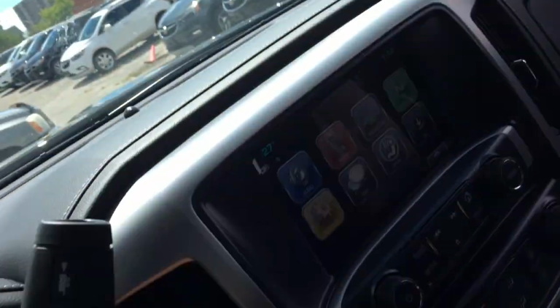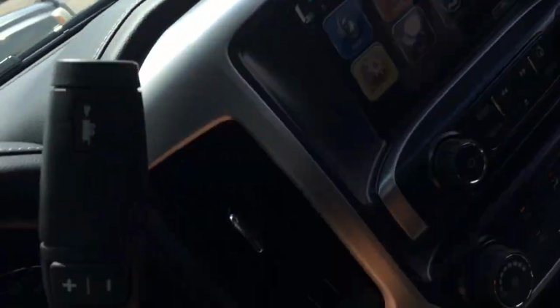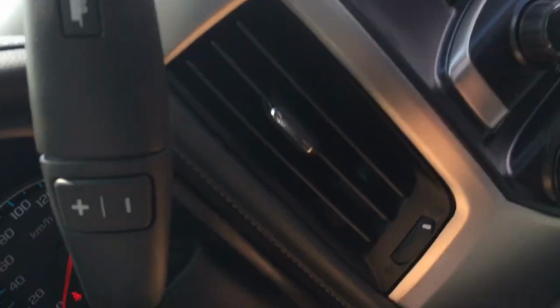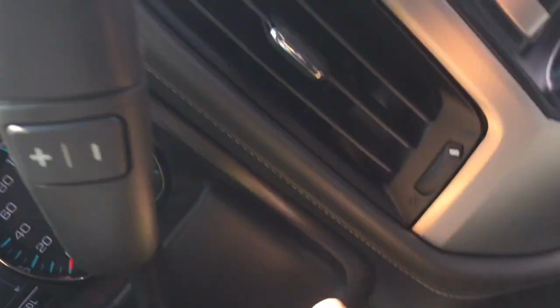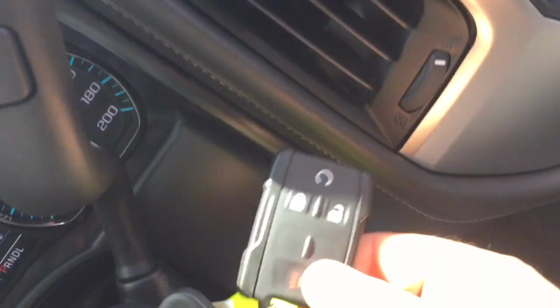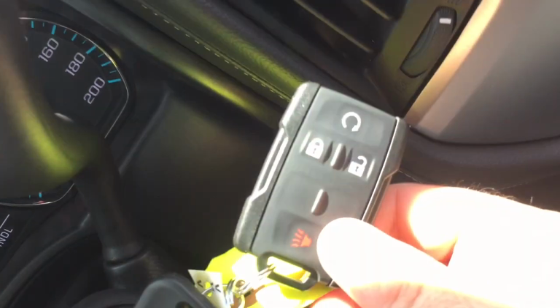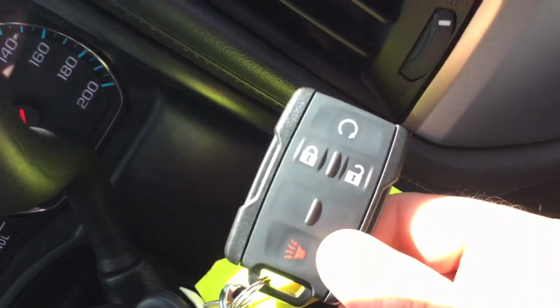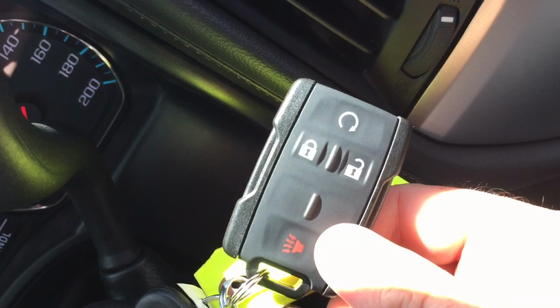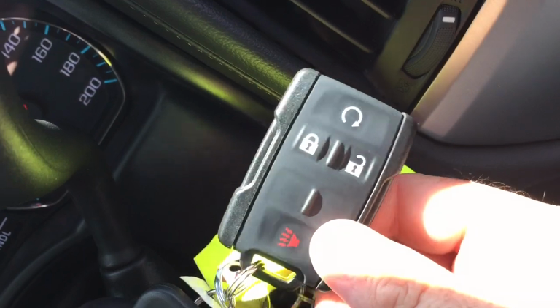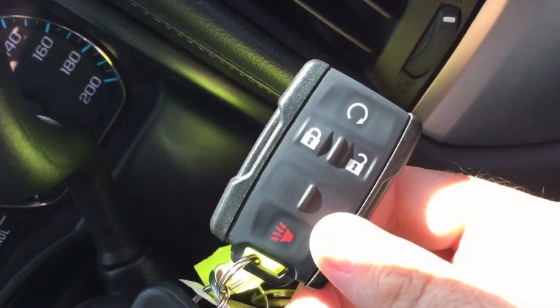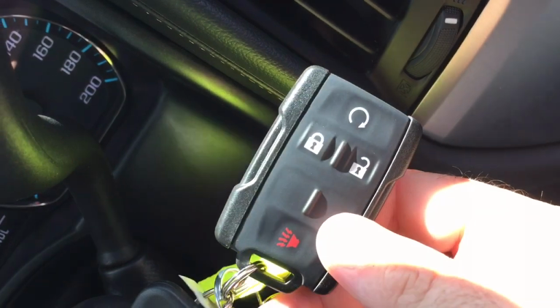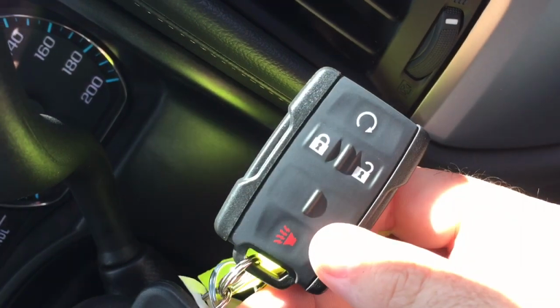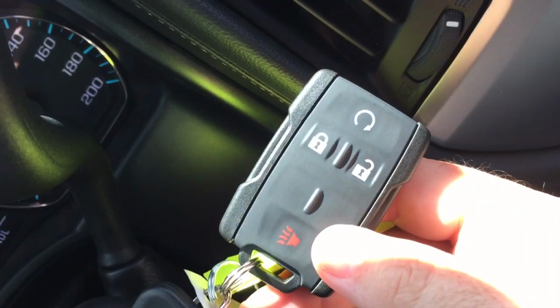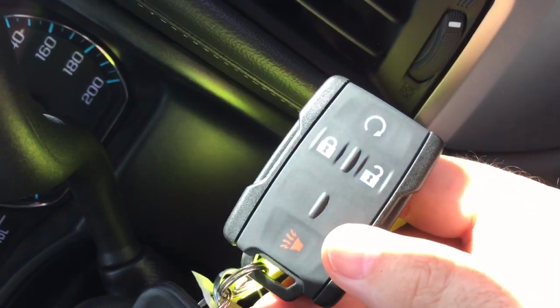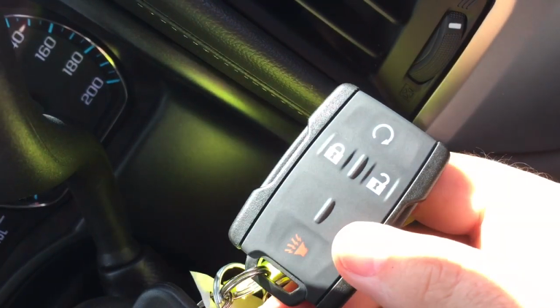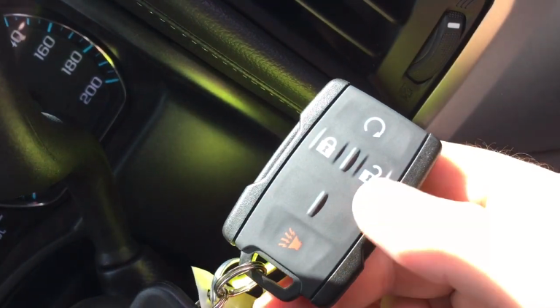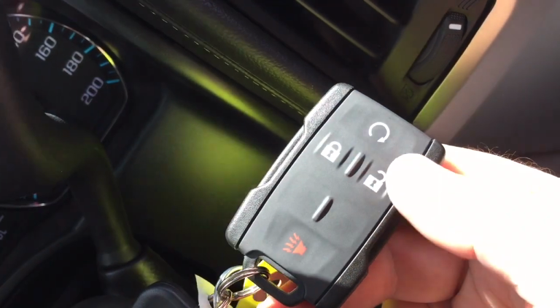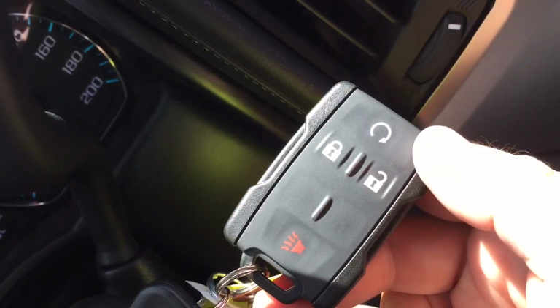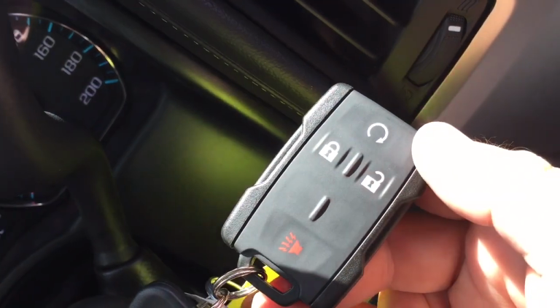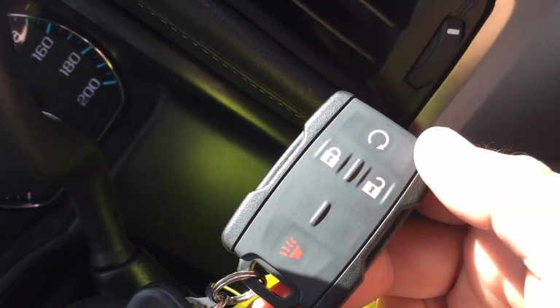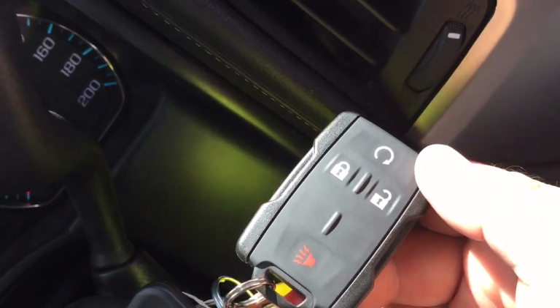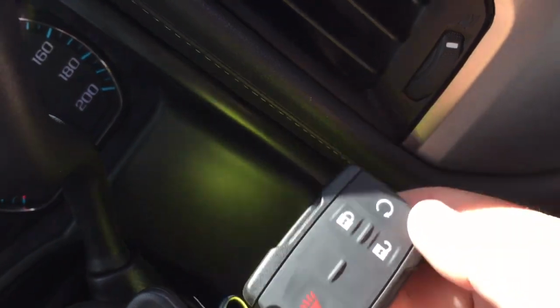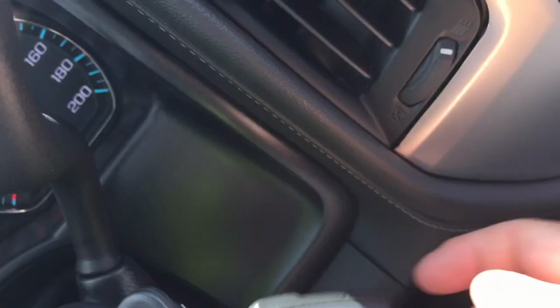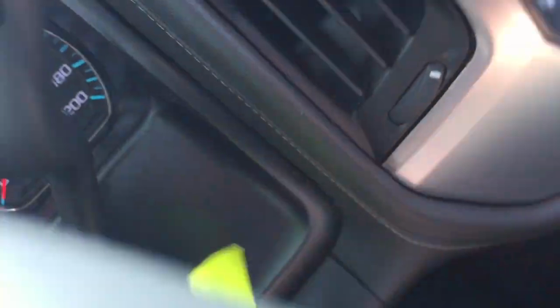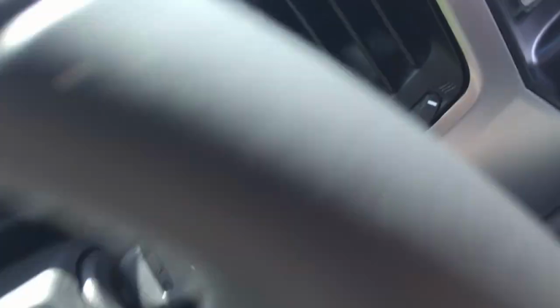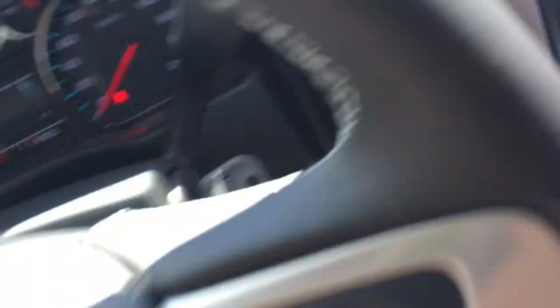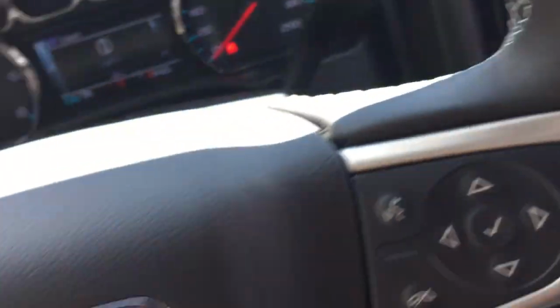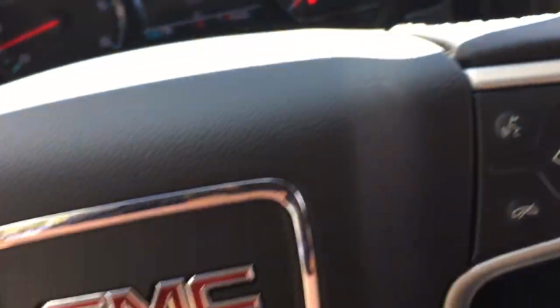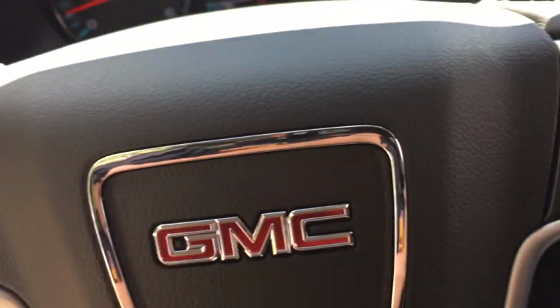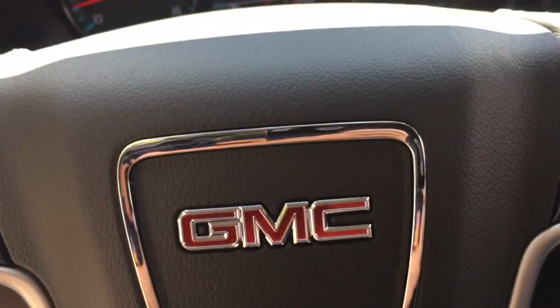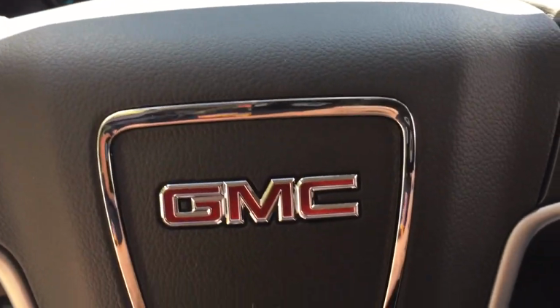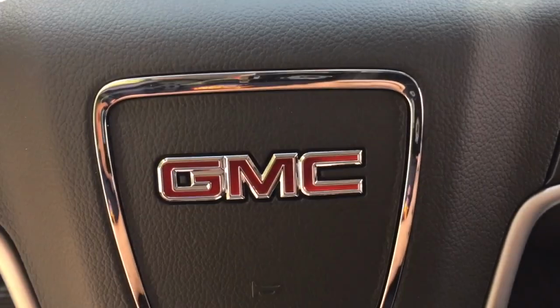Taking a quick look at the key fob, you'll see it includes remote start and an alarm fob.